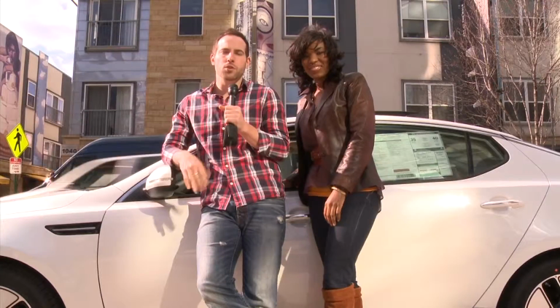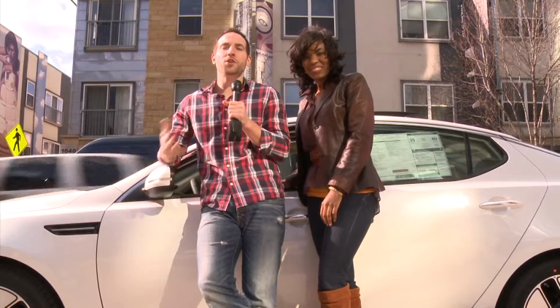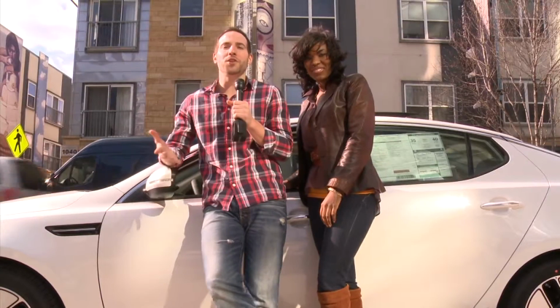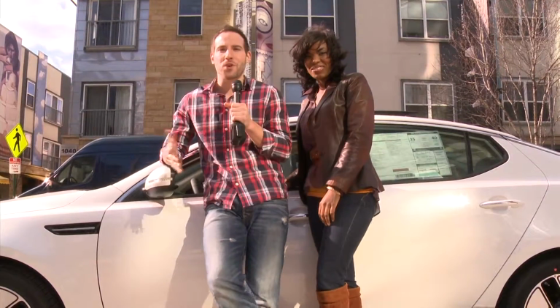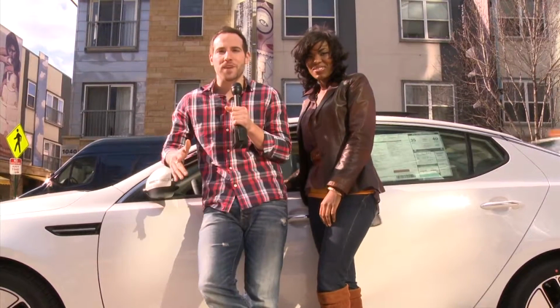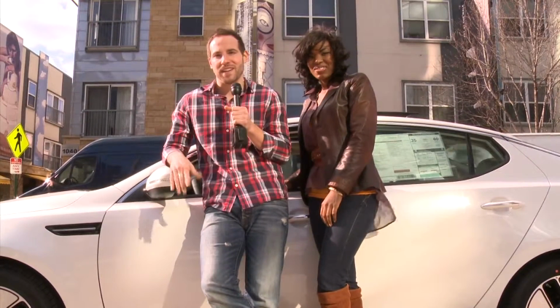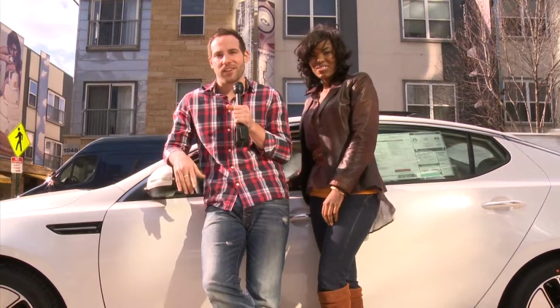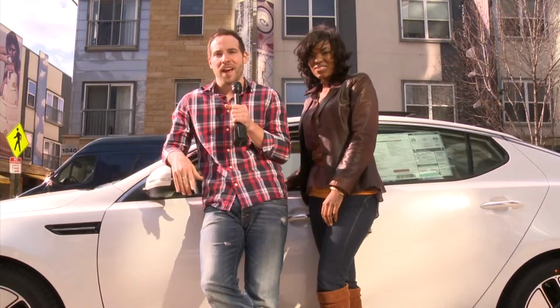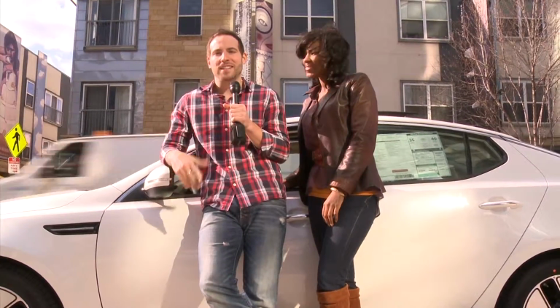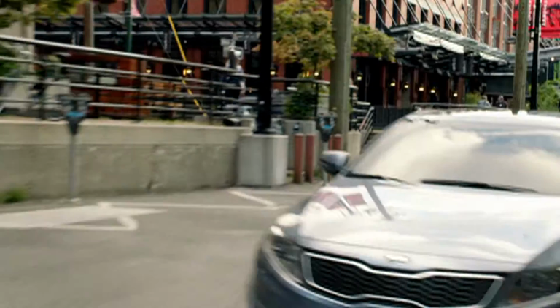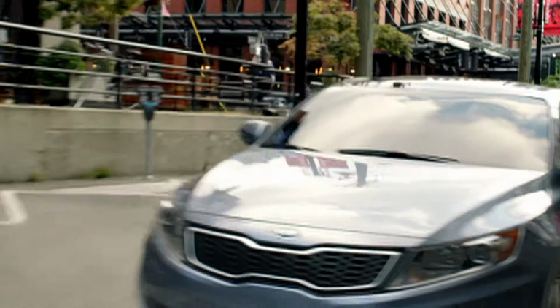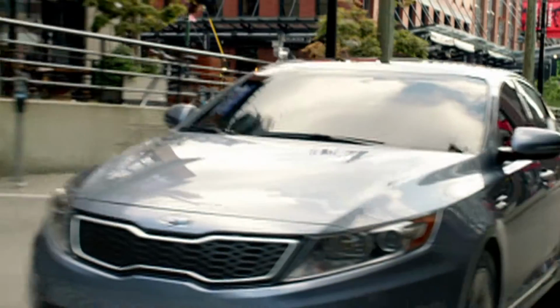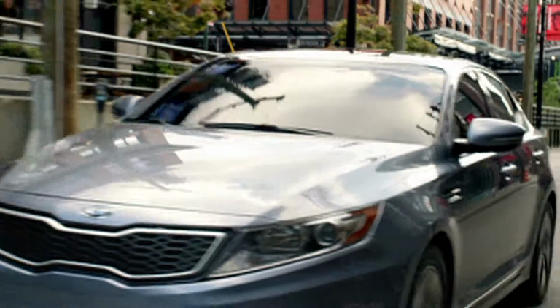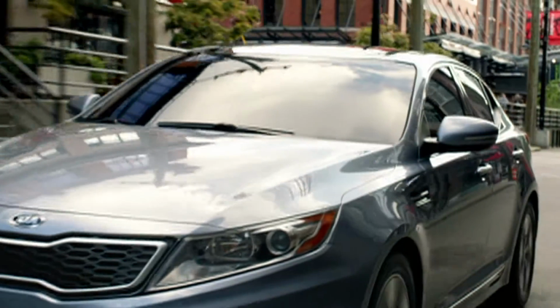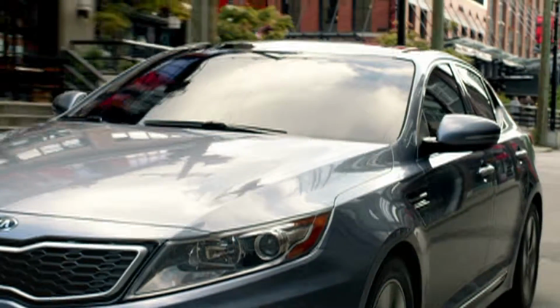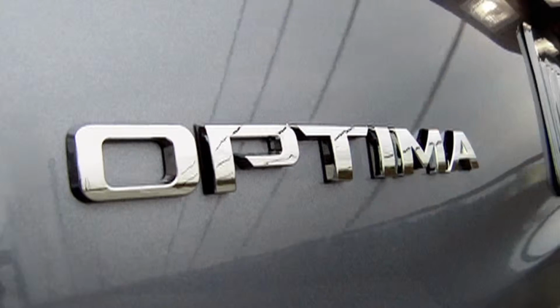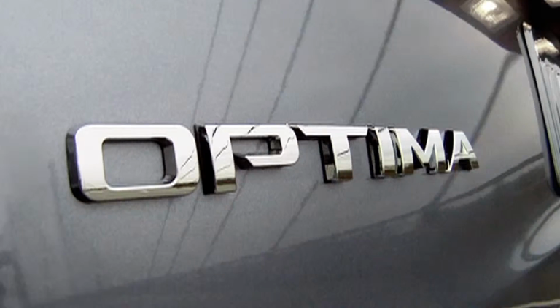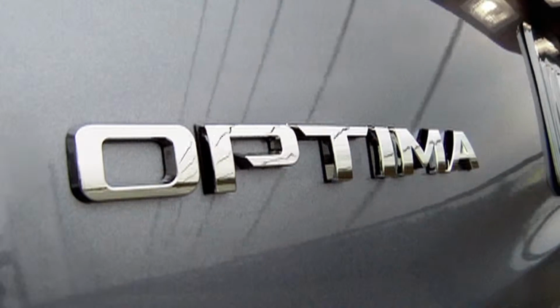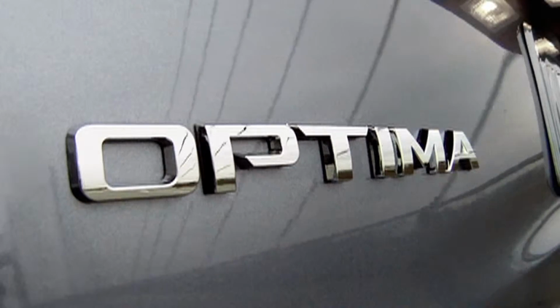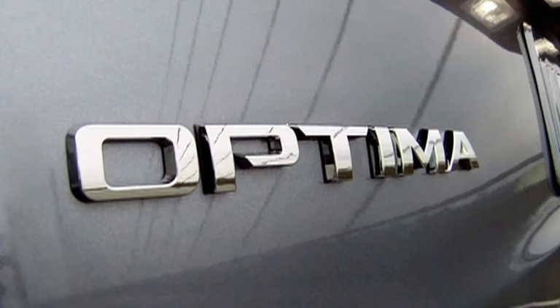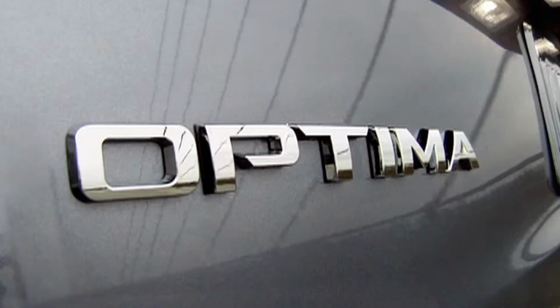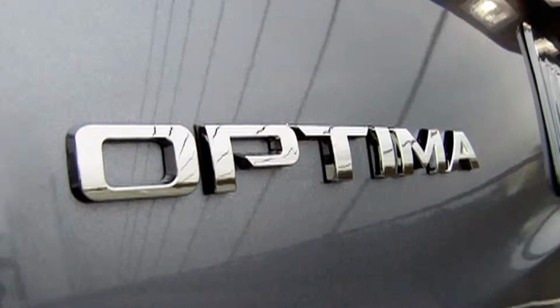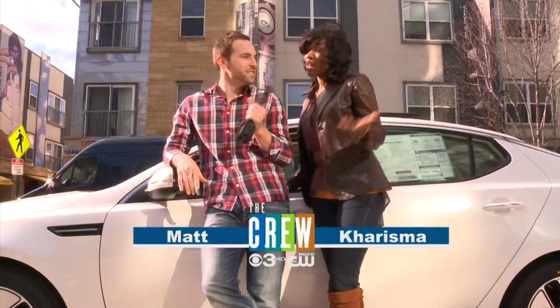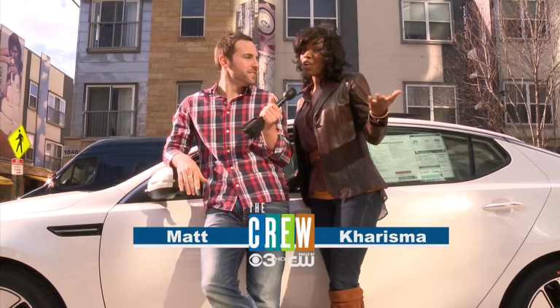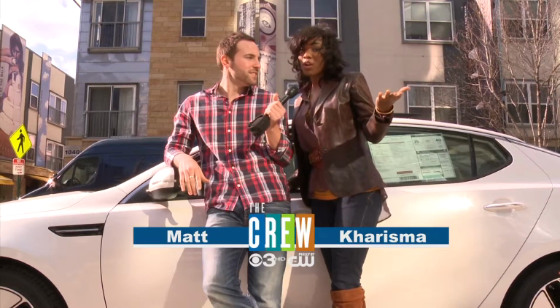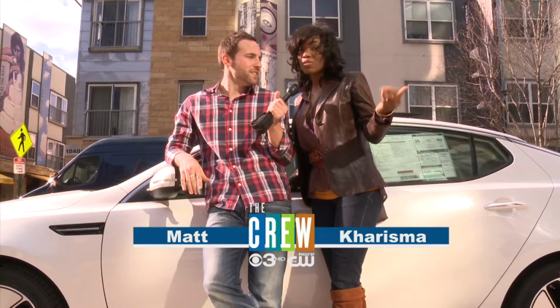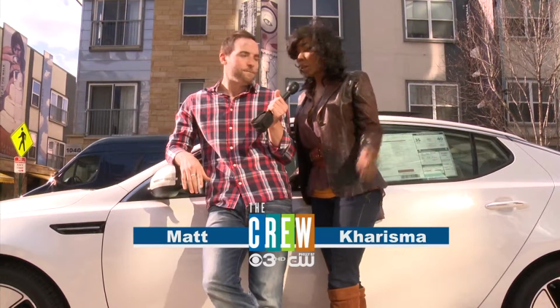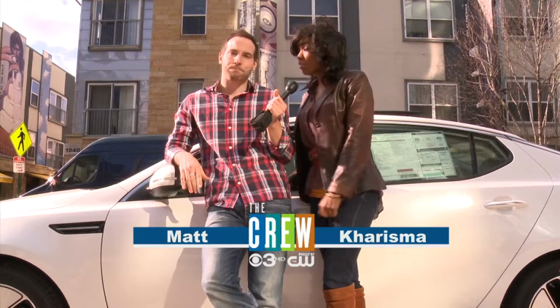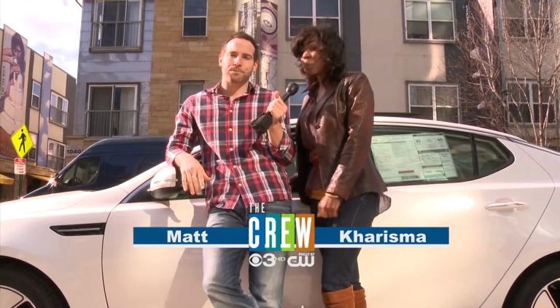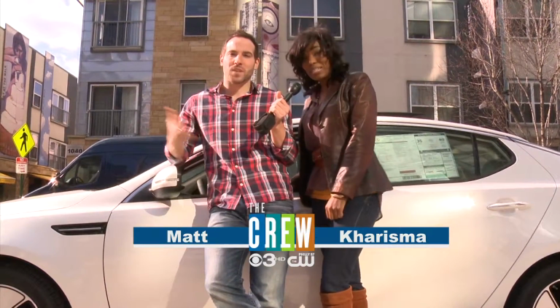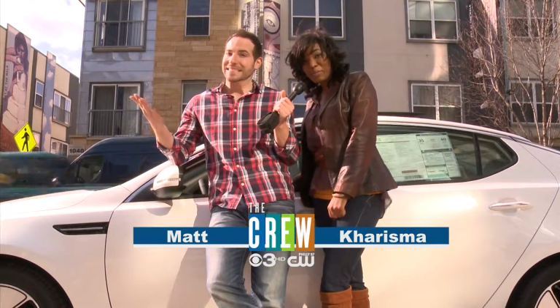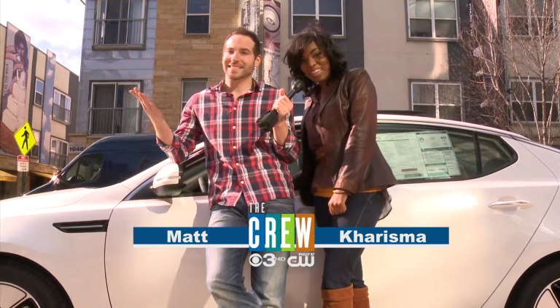You should go to your local Kia dealer and test drive the Optima Hybrid and see how much fun it is. Watch out for us. Where will we end up next?